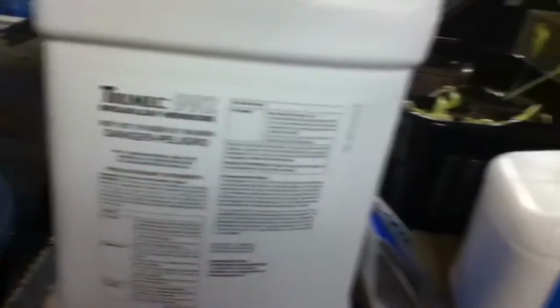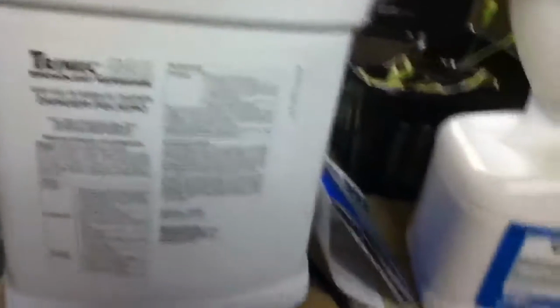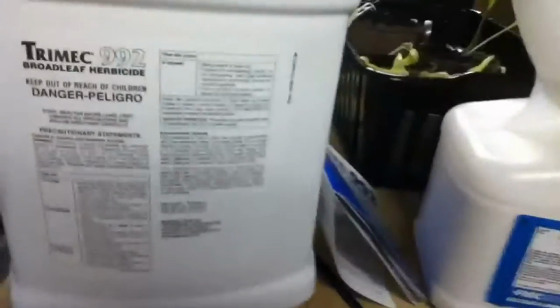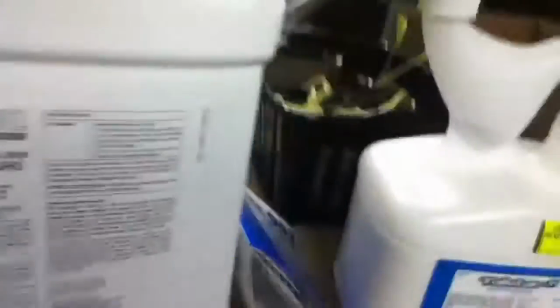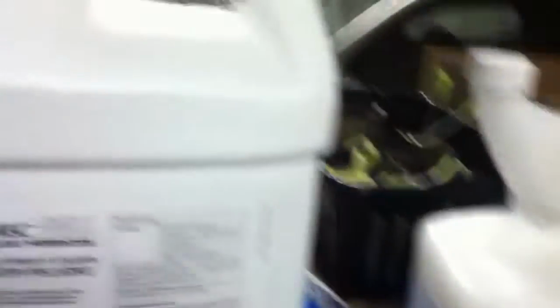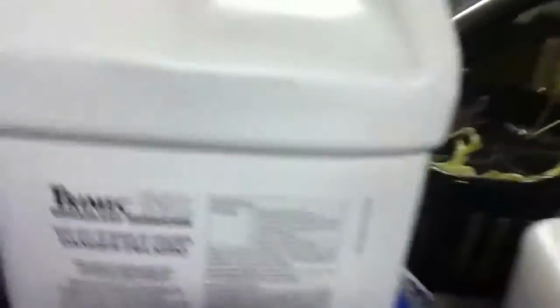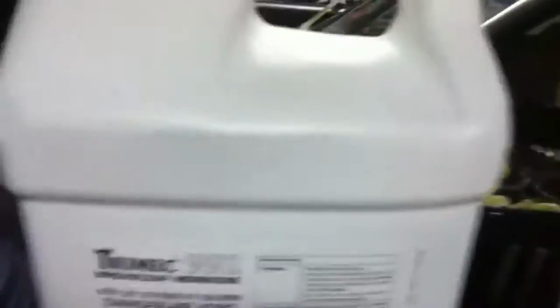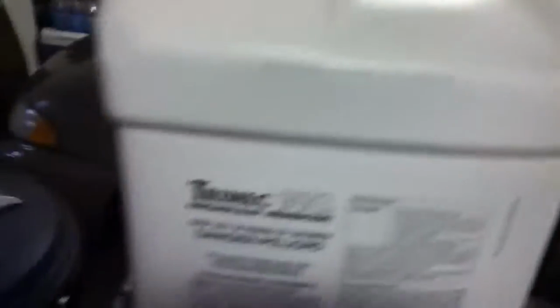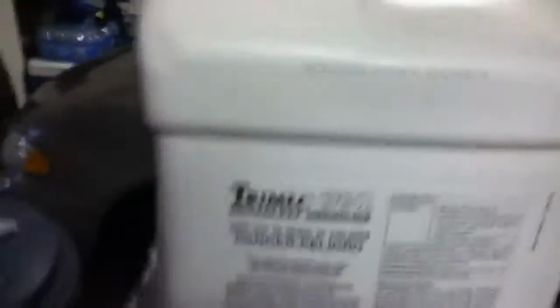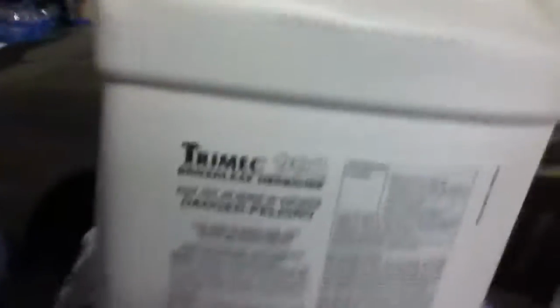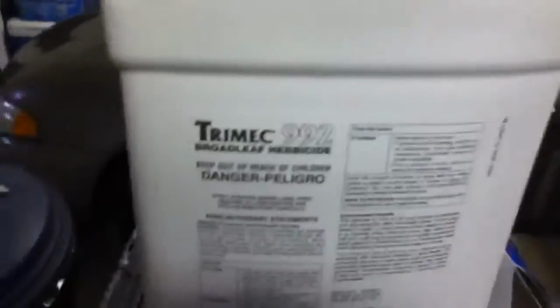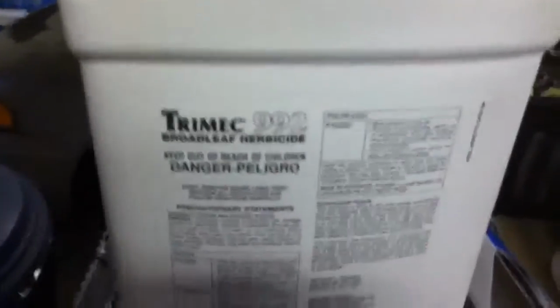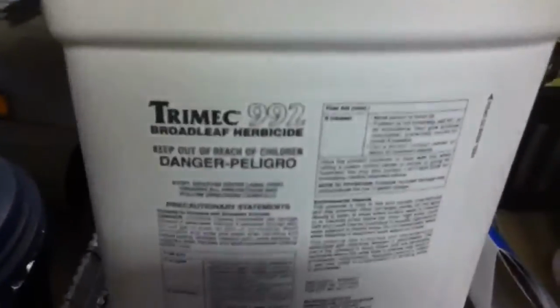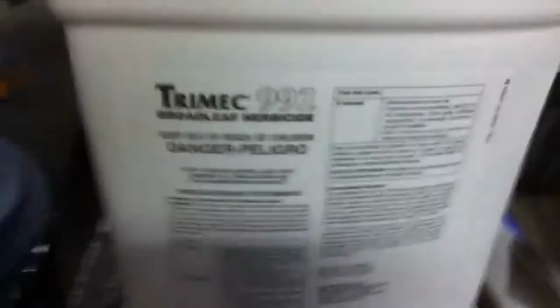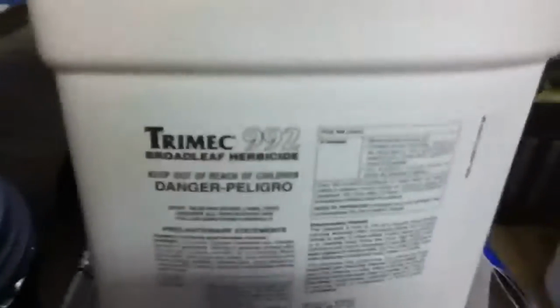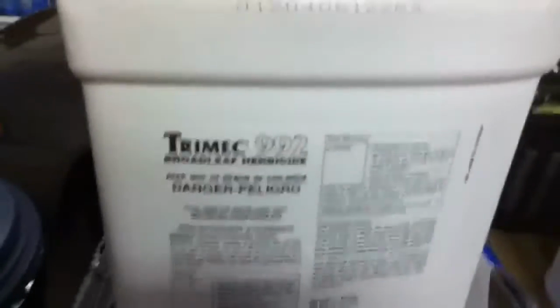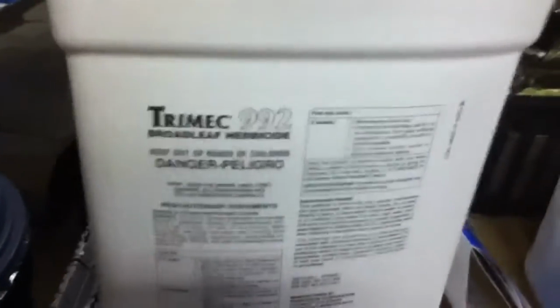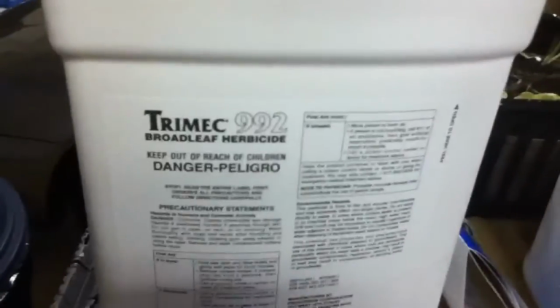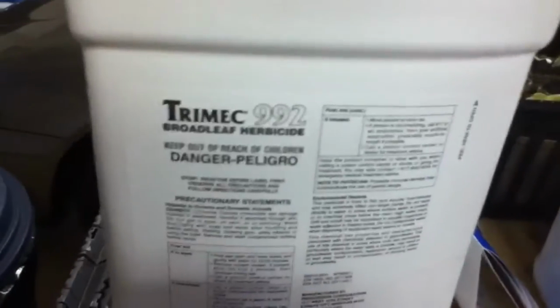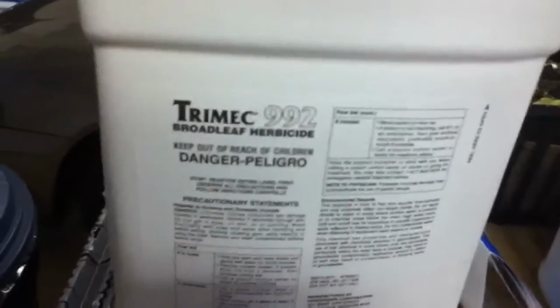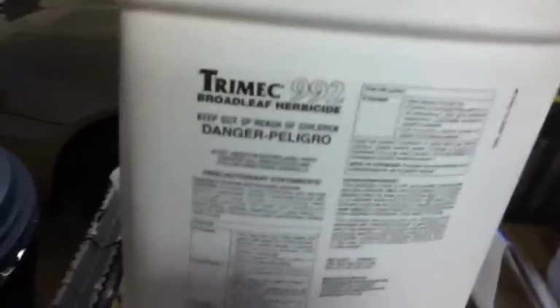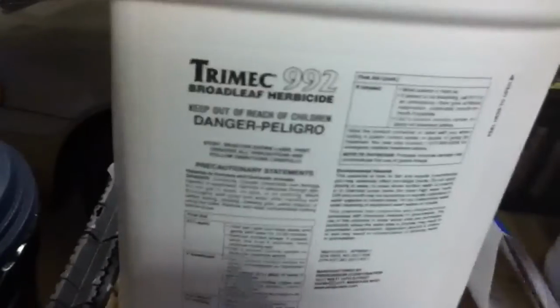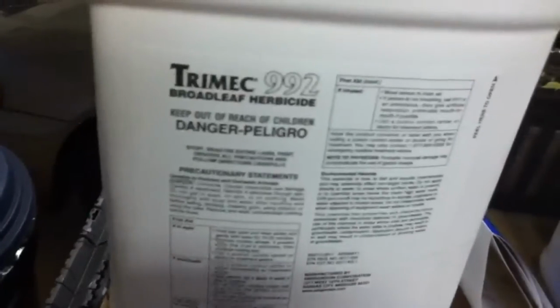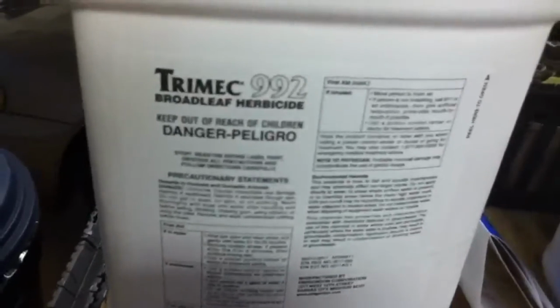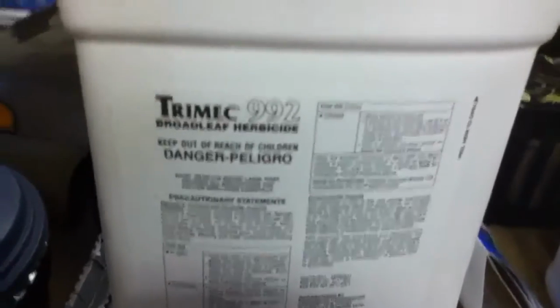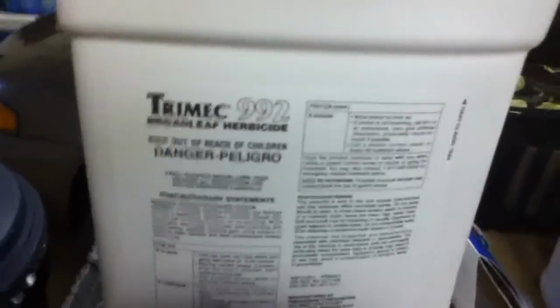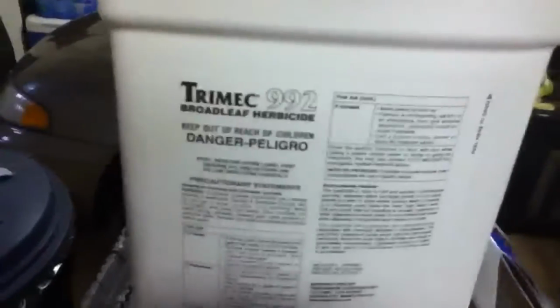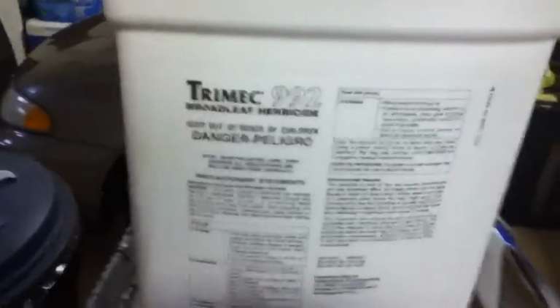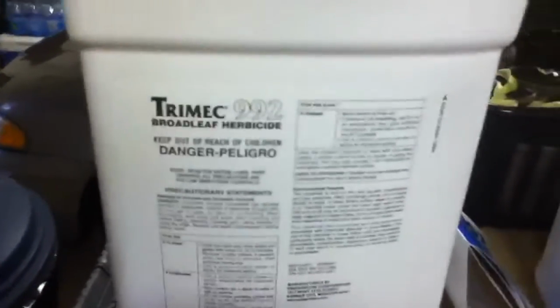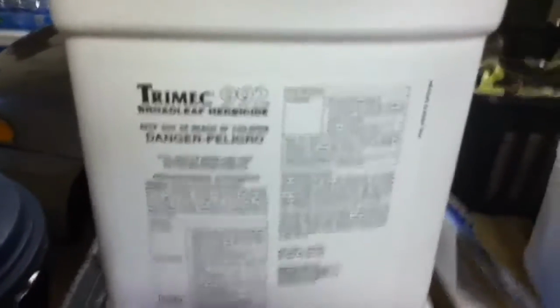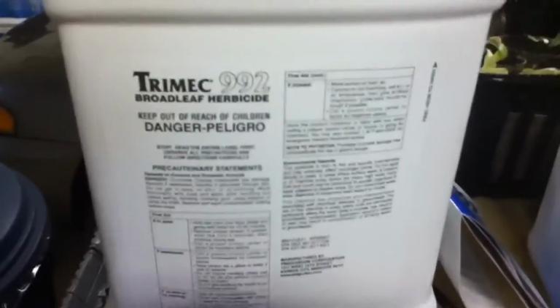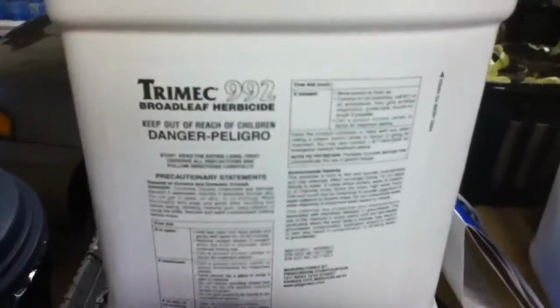I have some glyphosate somewhere around here that I use for just killing everything — but that's just Roundup.